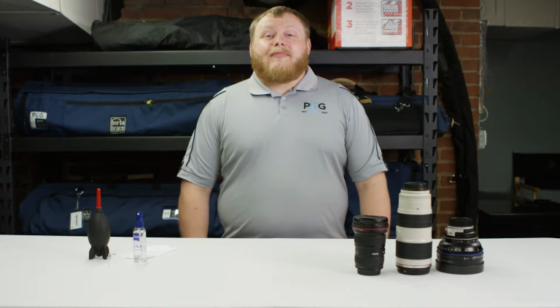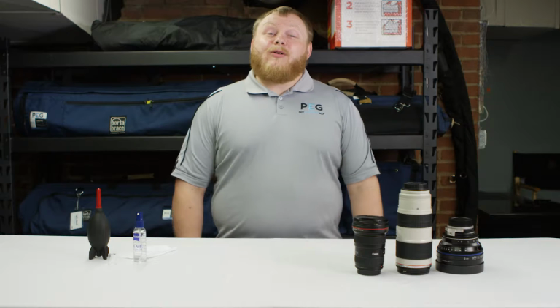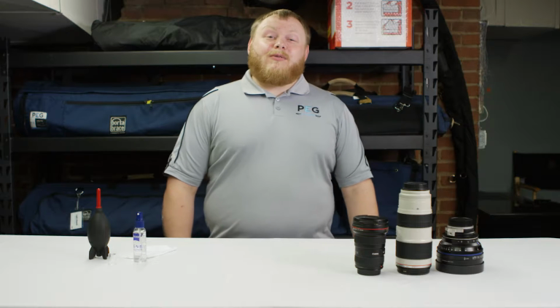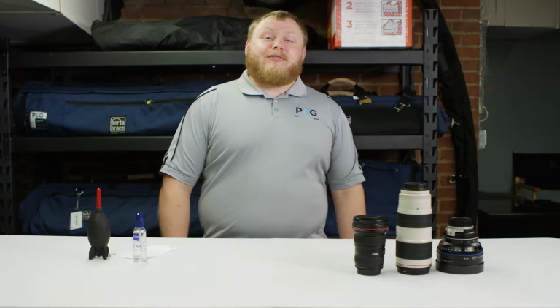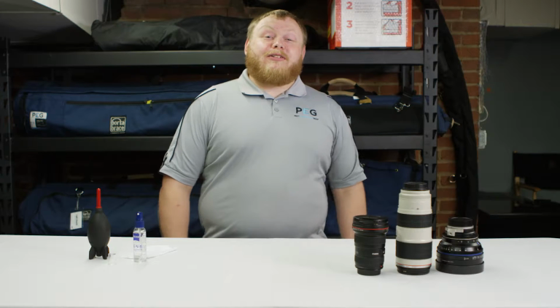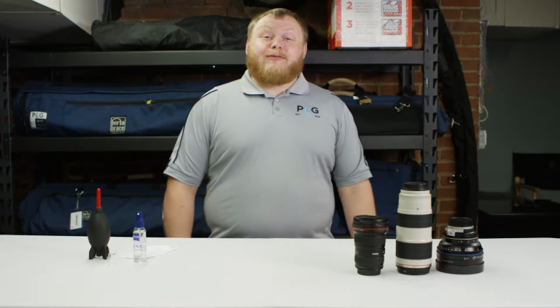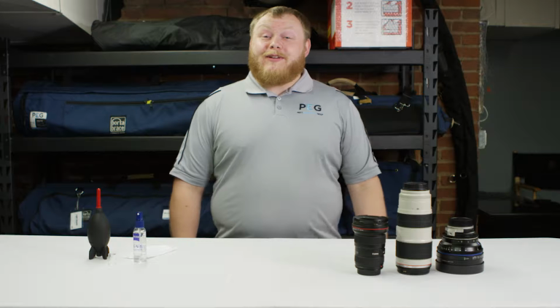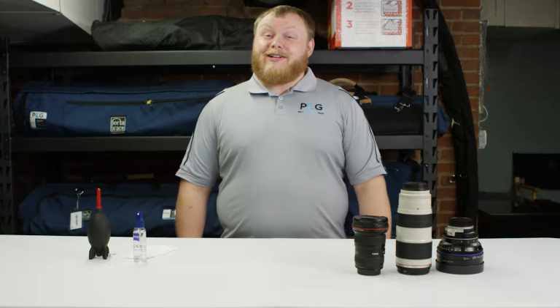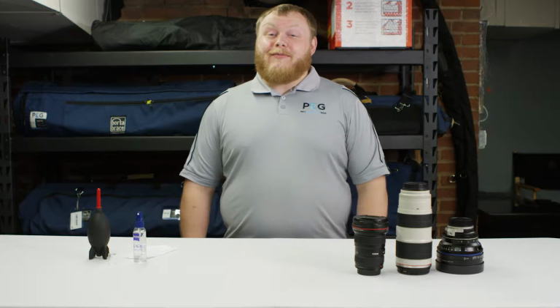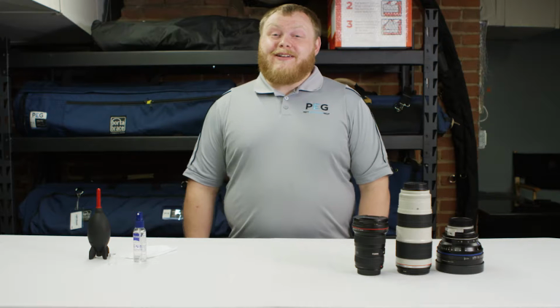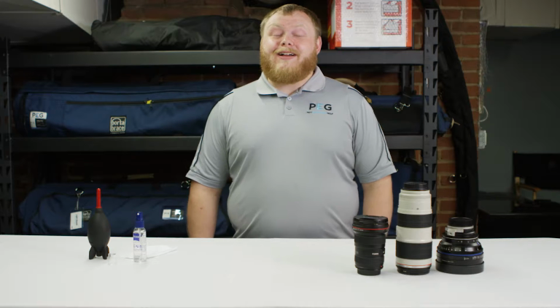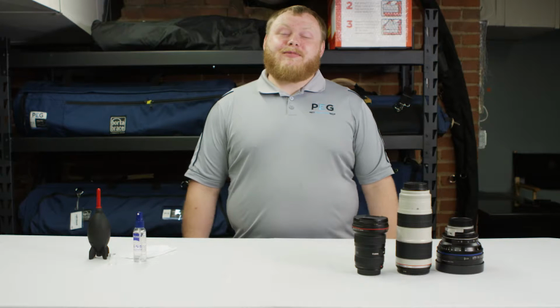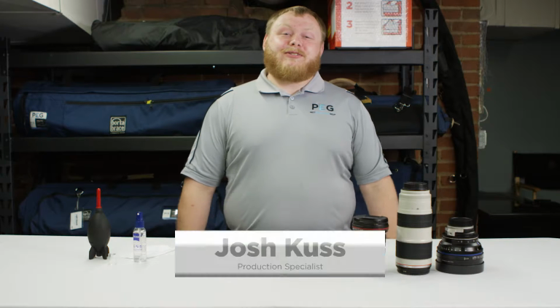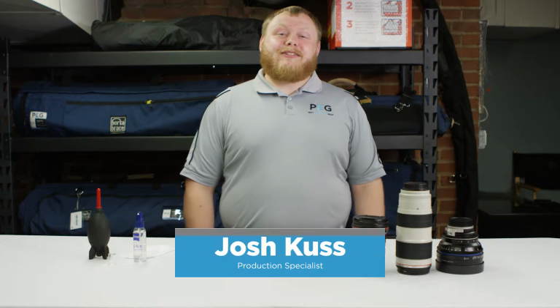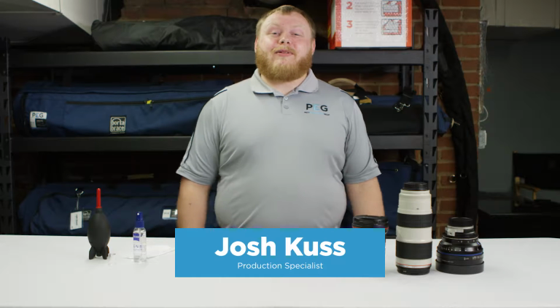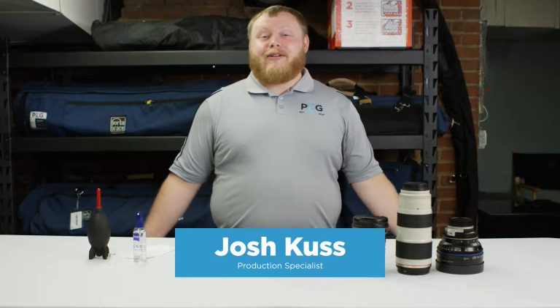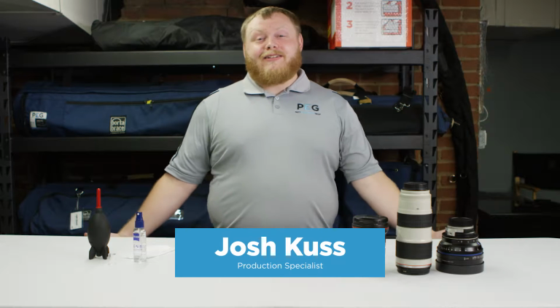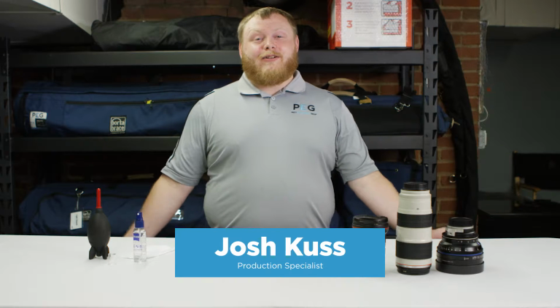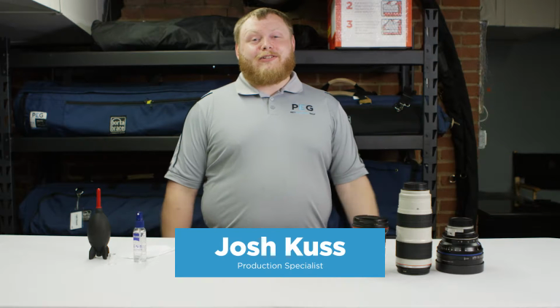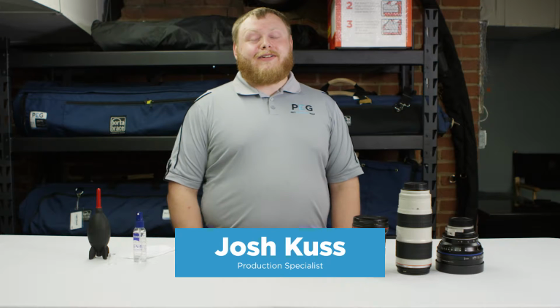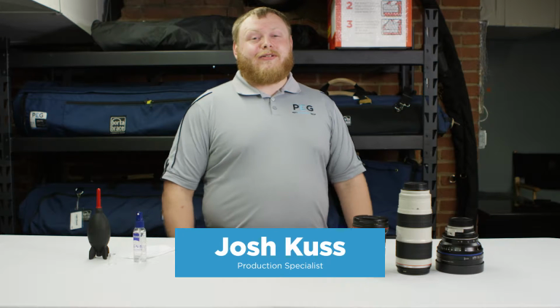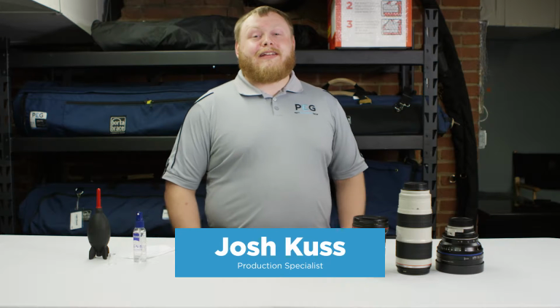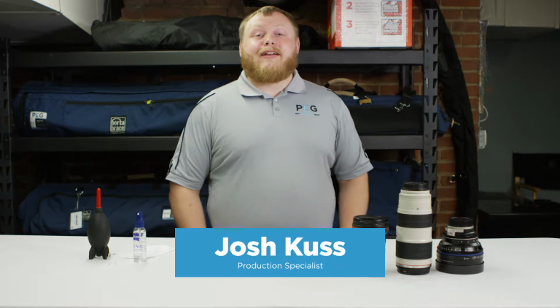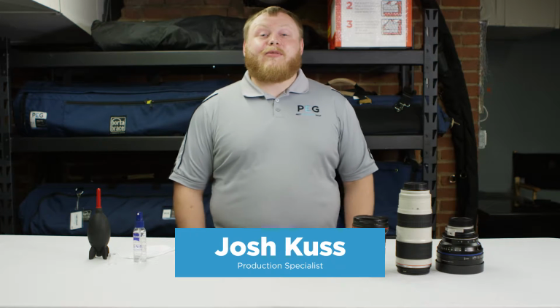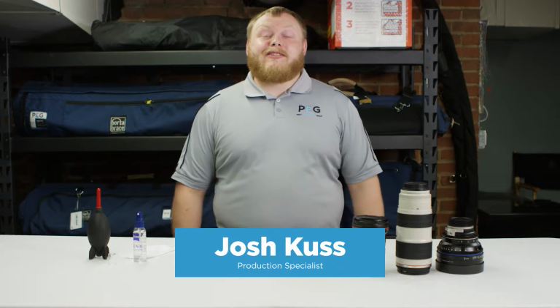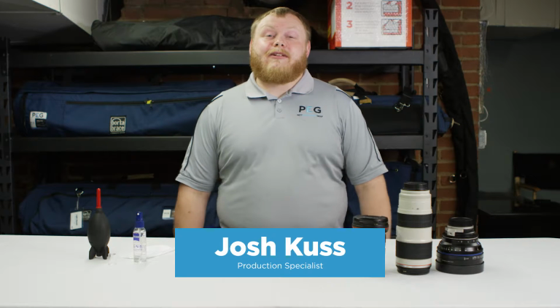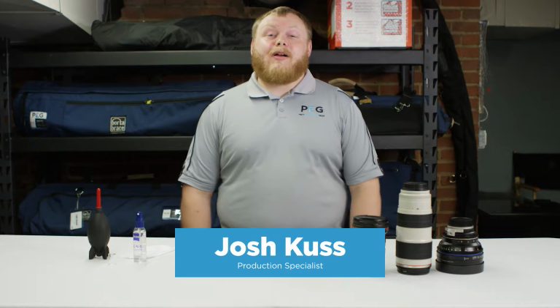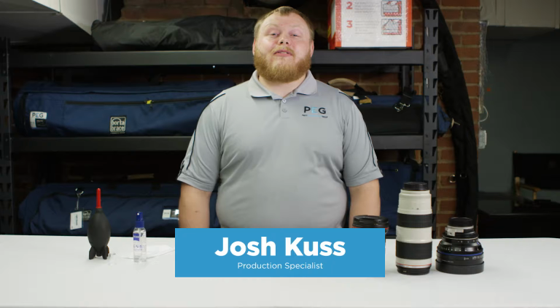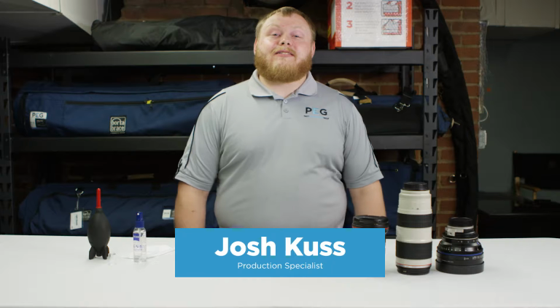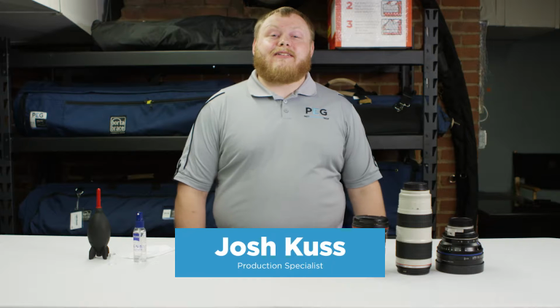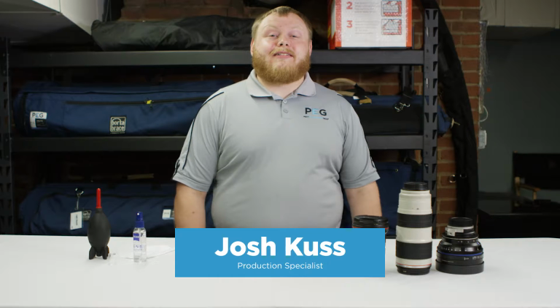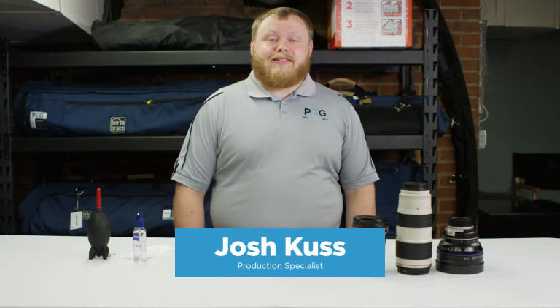Hello and welcome to another edition of our PG Gear Up Minute. I'm Josh Kuss, I'm in our gear closet here at PG headquarters, and today we're going to be talking proper lens cleaning techniques.